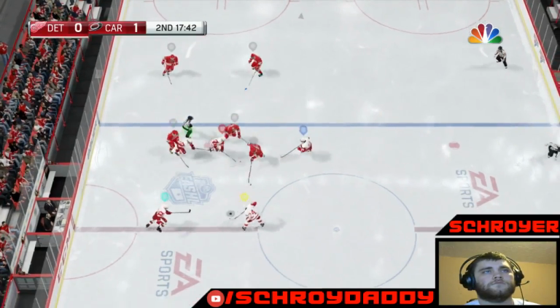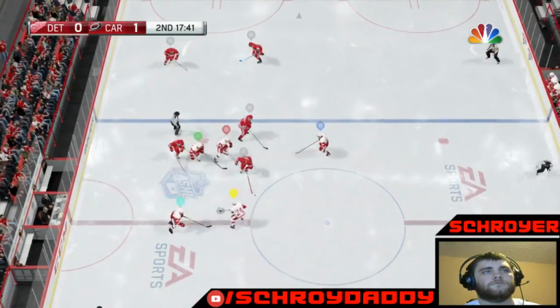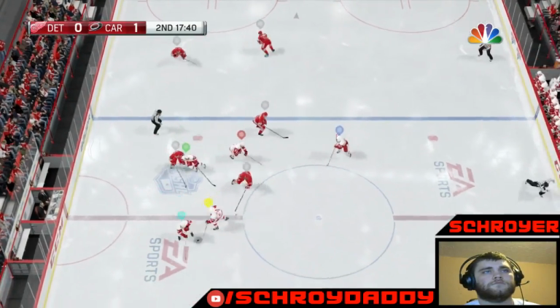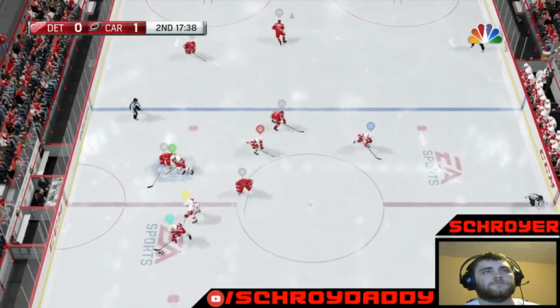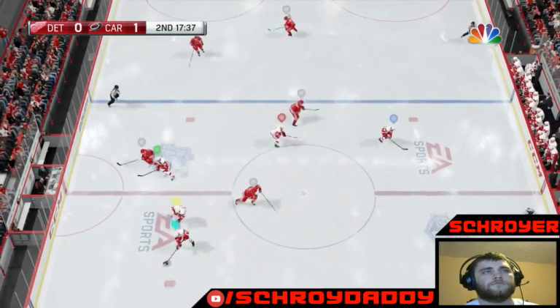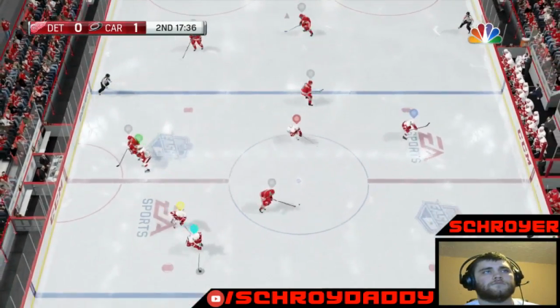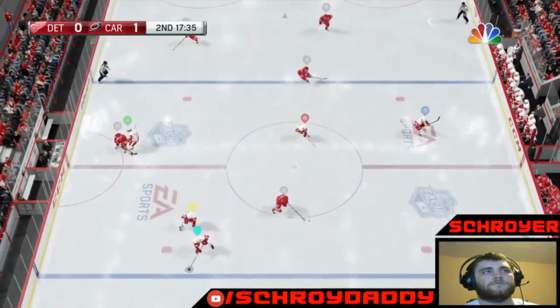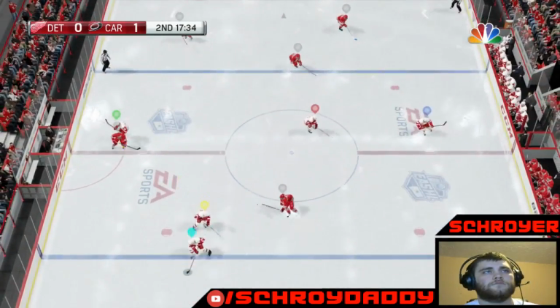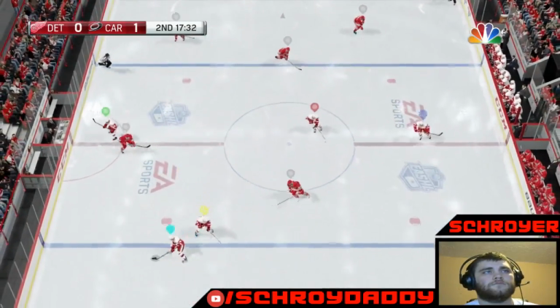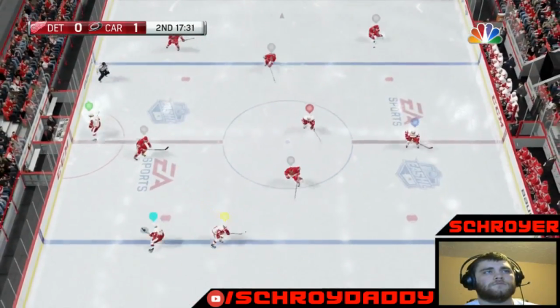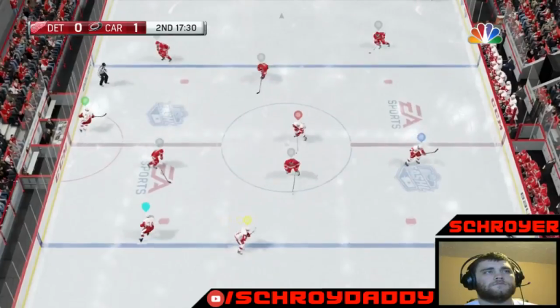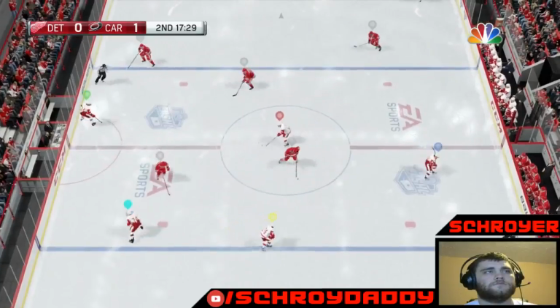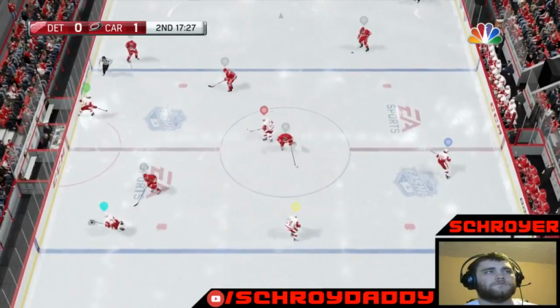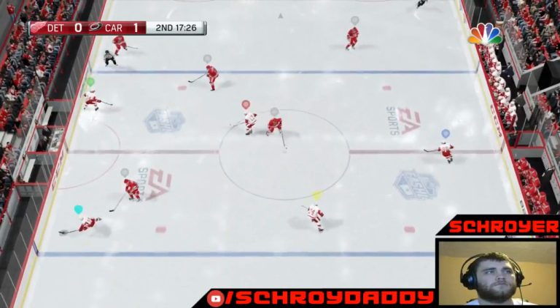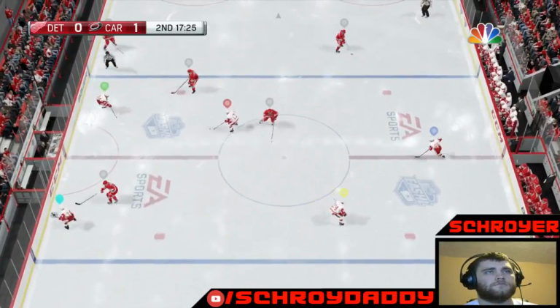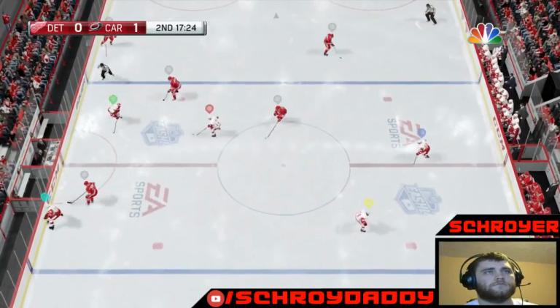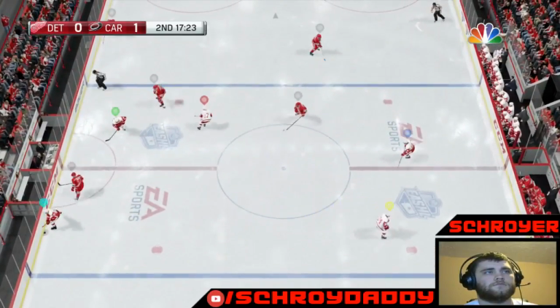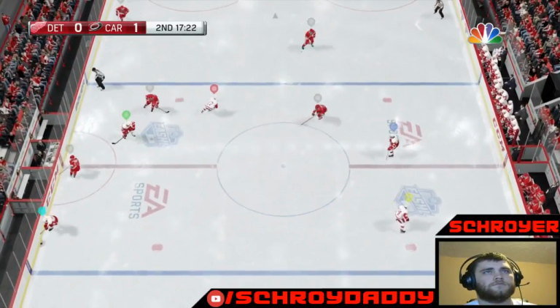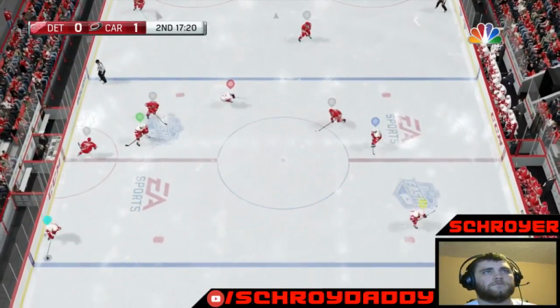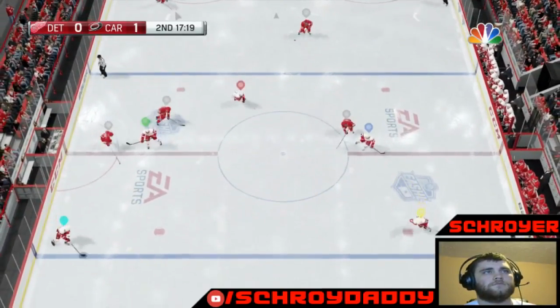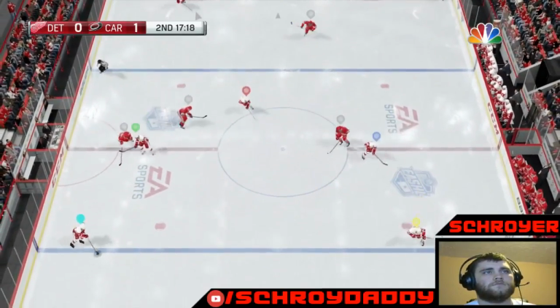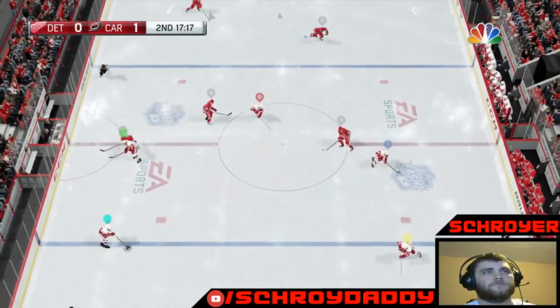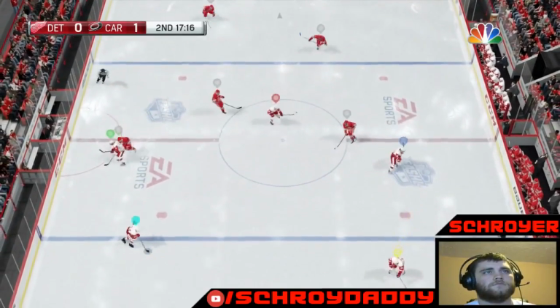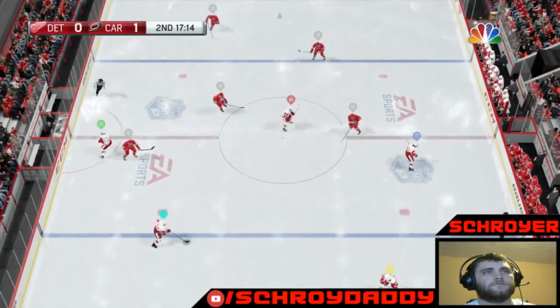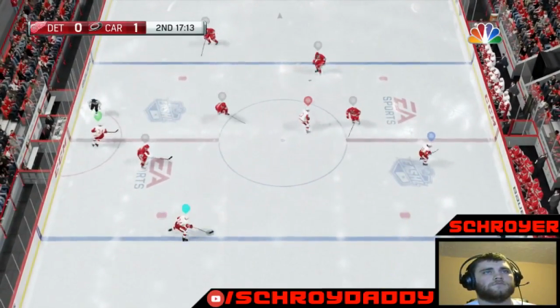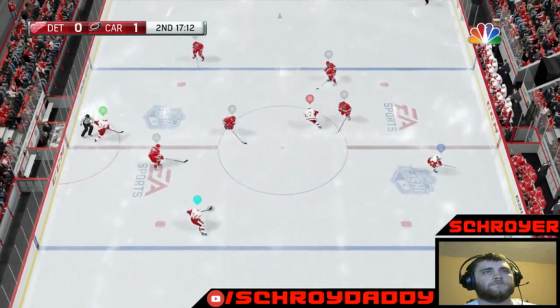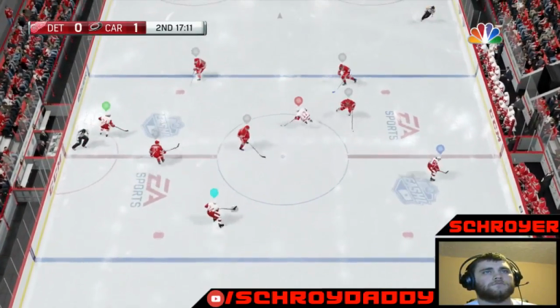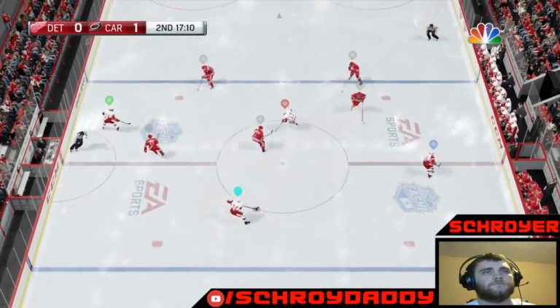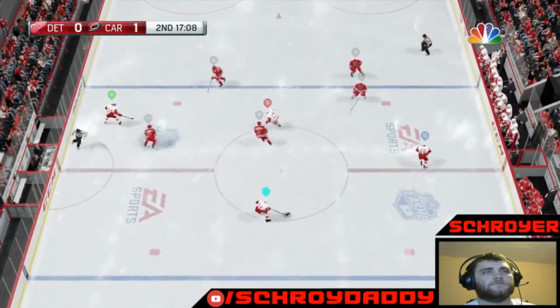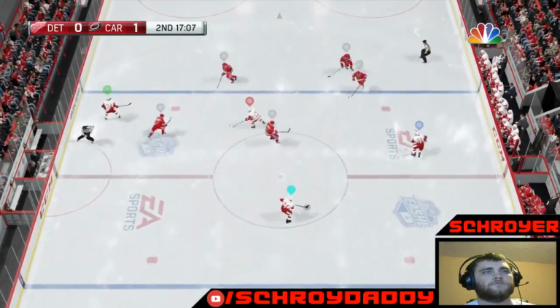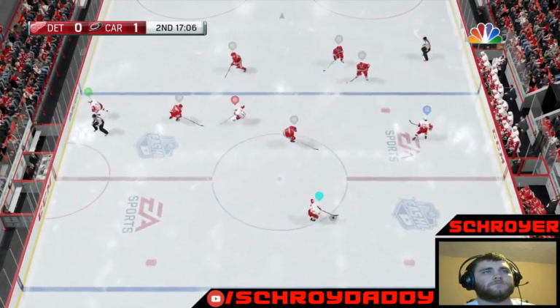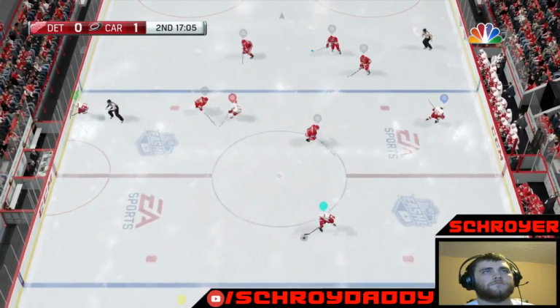And that's a faceoff win. The Red Wings hopefully shifting from defense to offense.